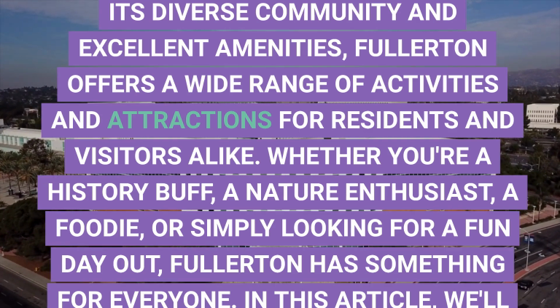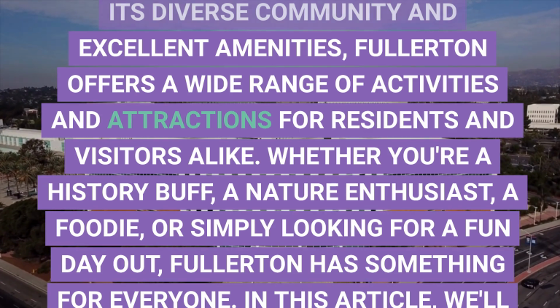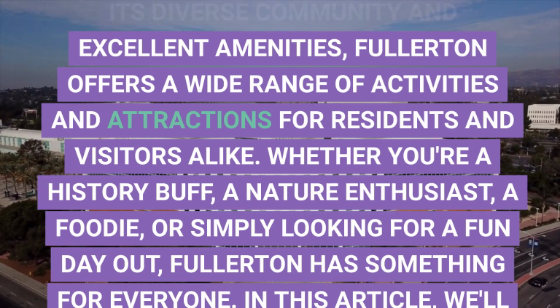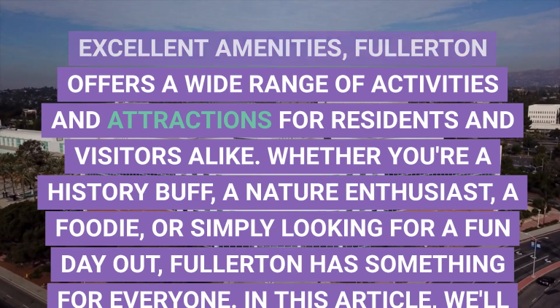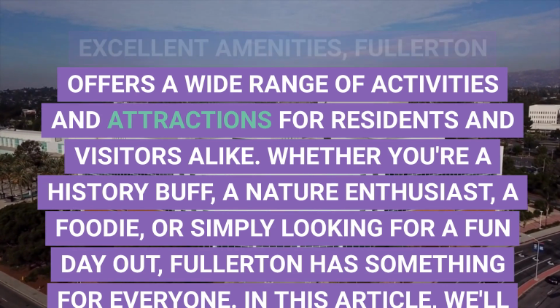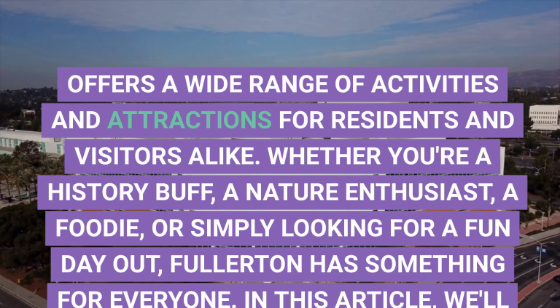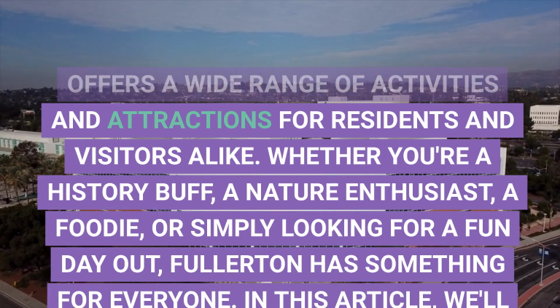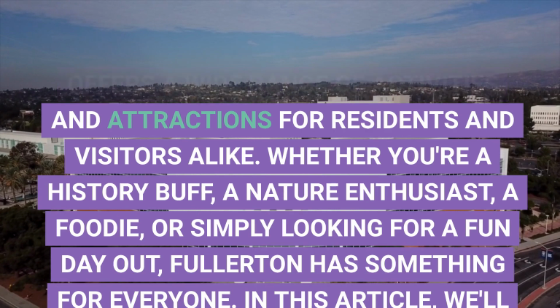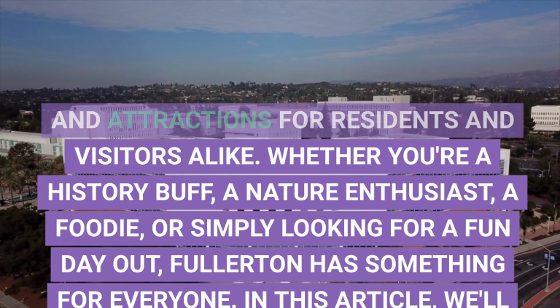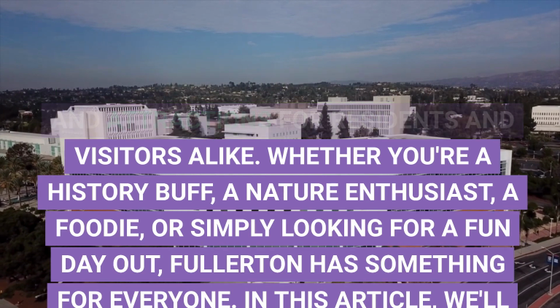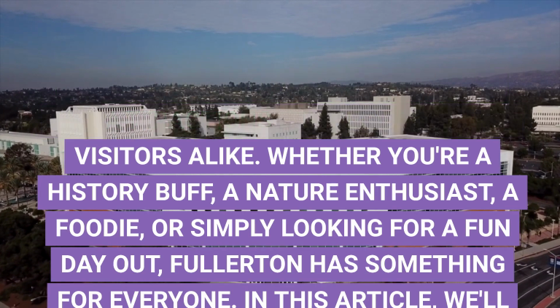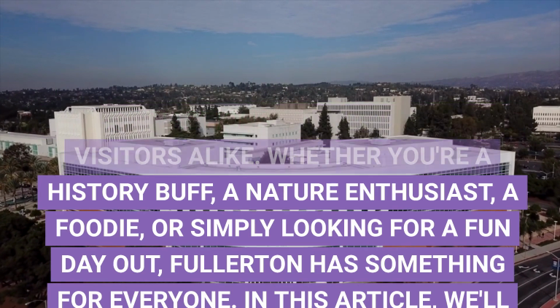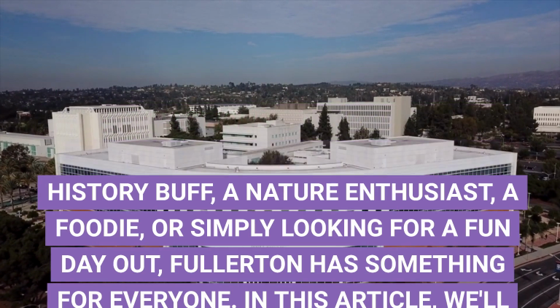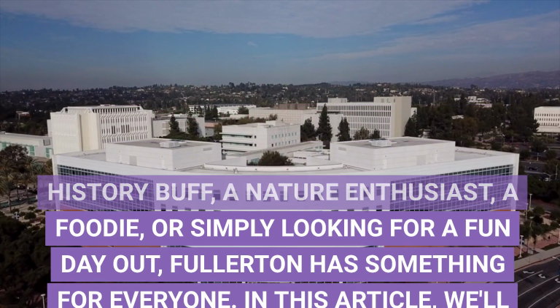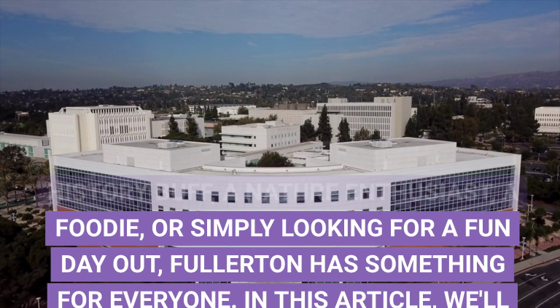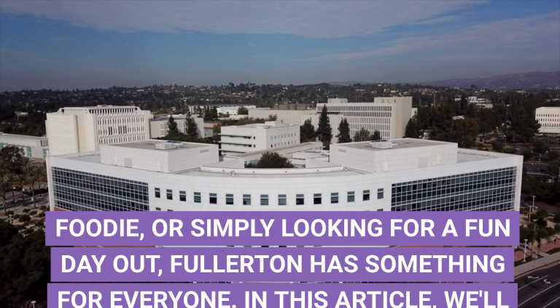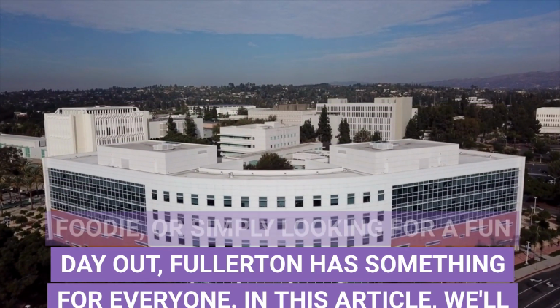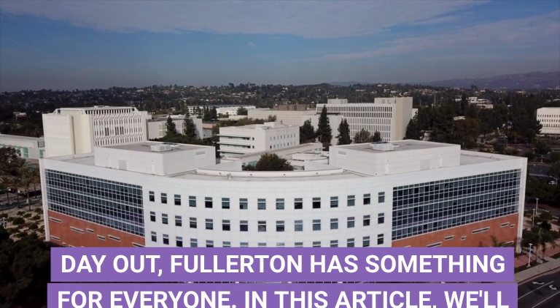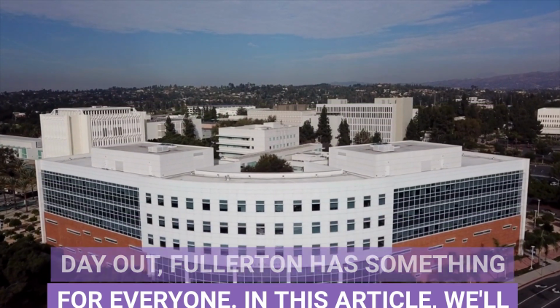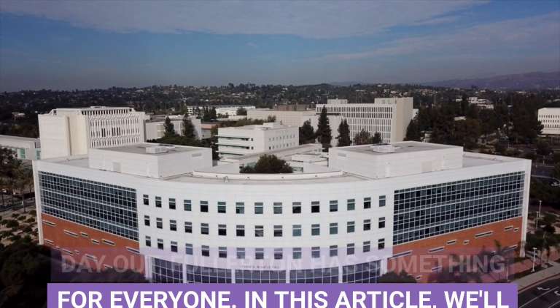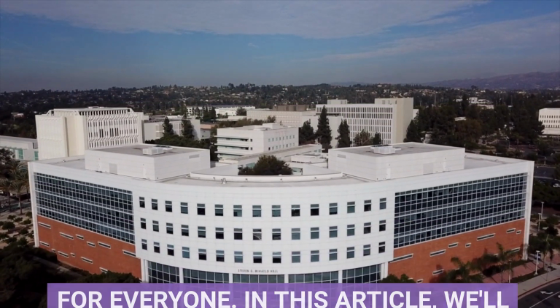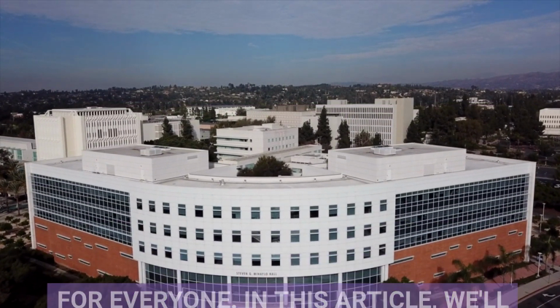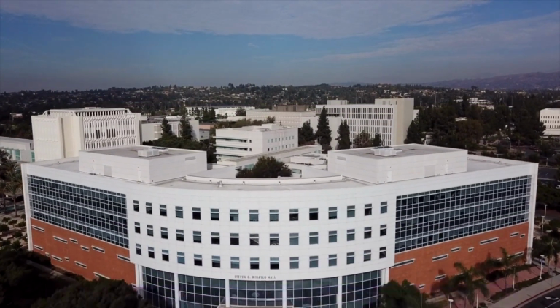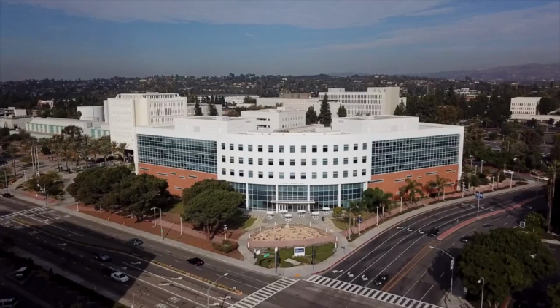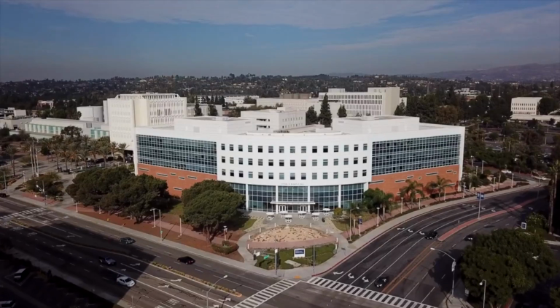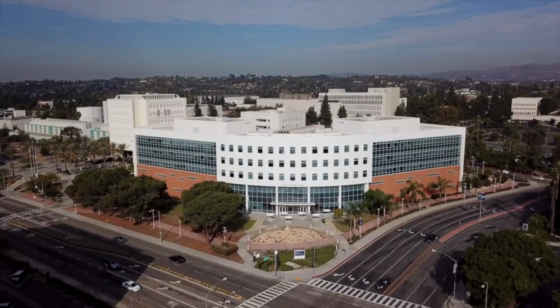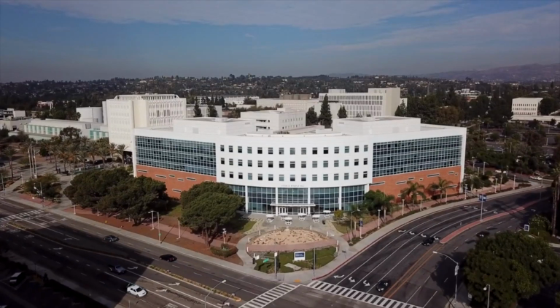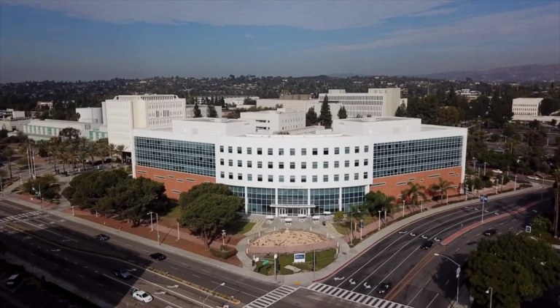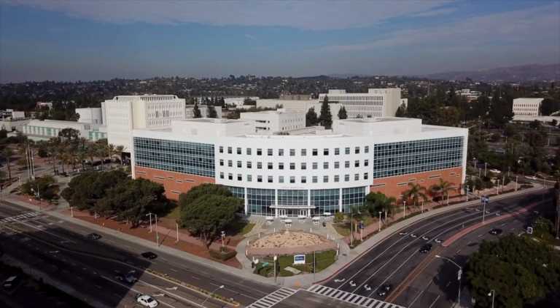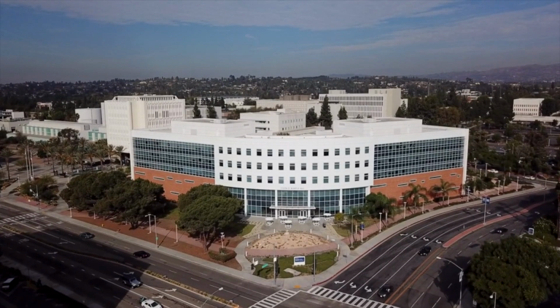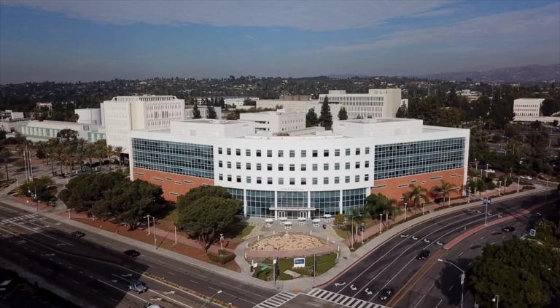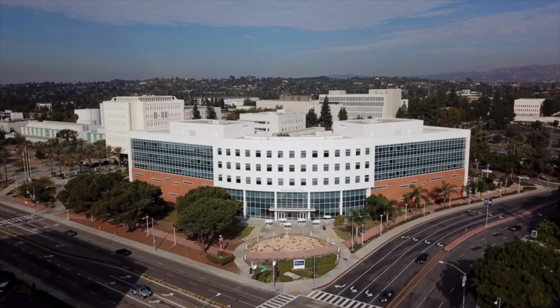In this article, we'll explore the Top 5 Things to Do in Fullerton, CA, to help you make the most of your visit to this delightful city.